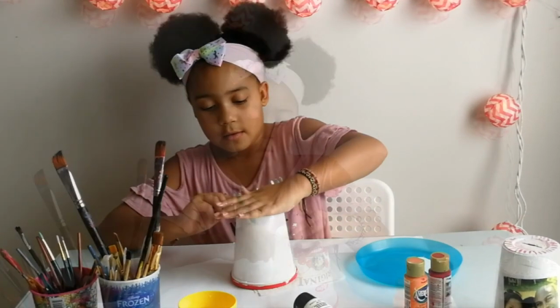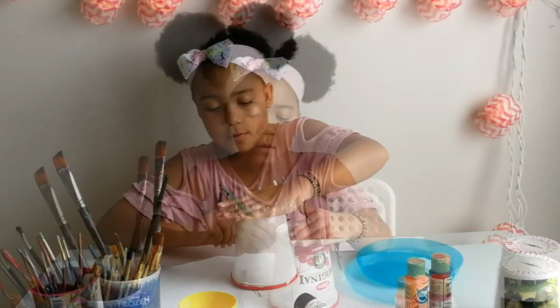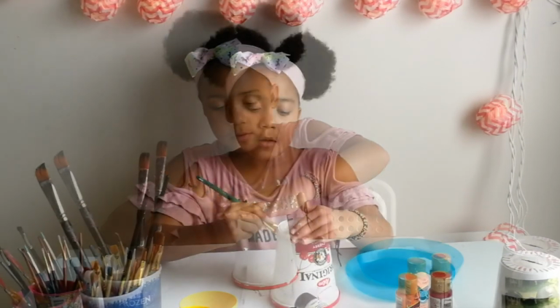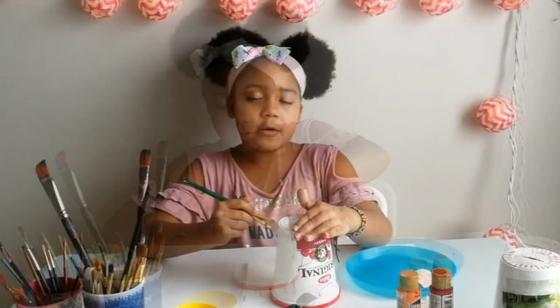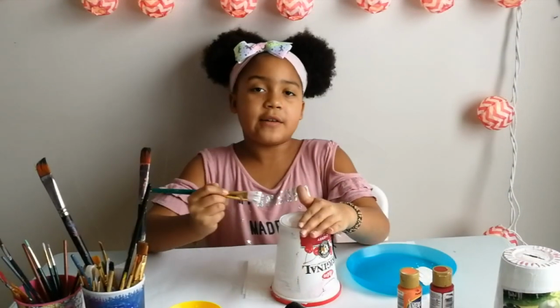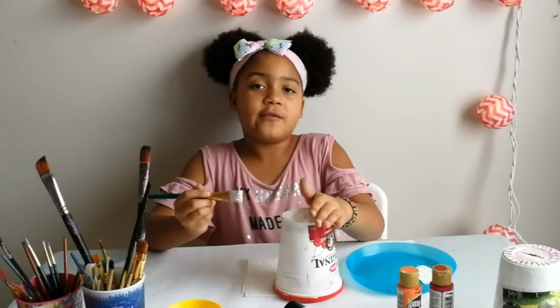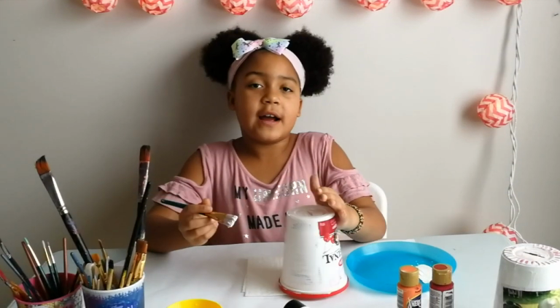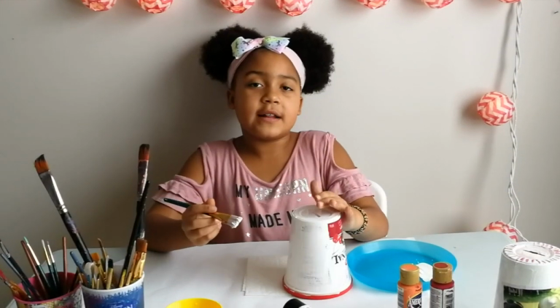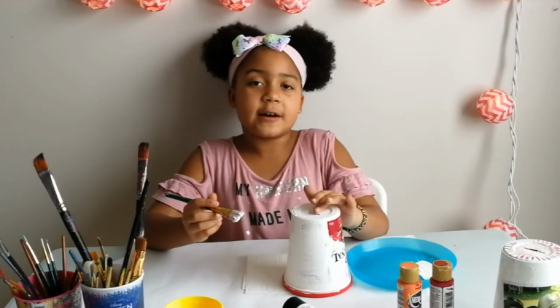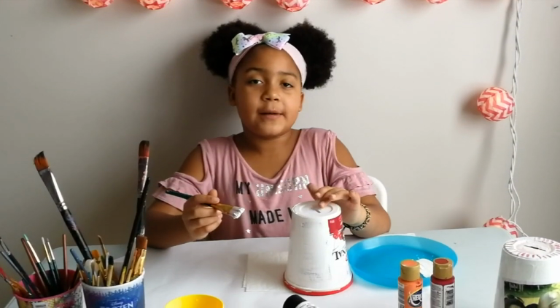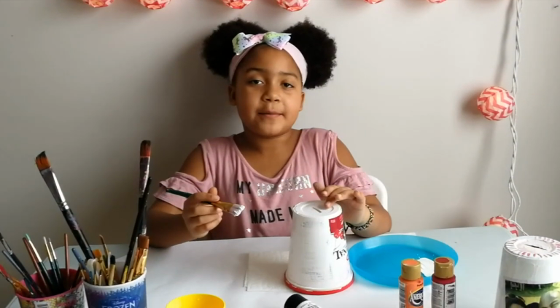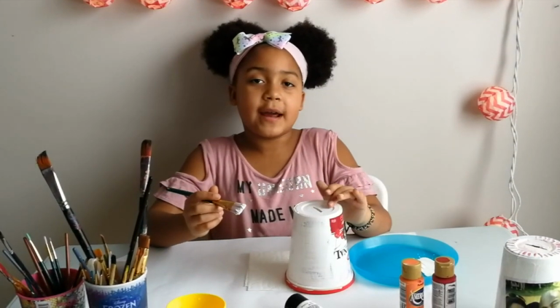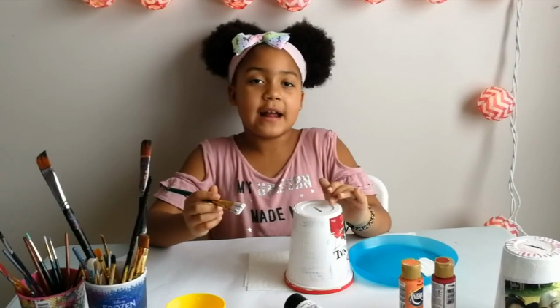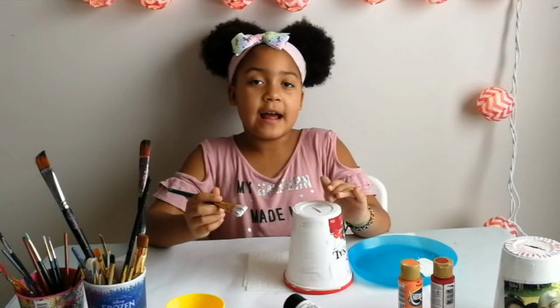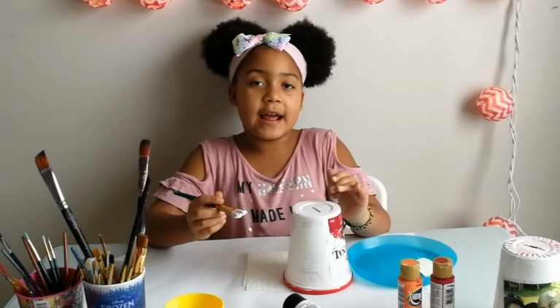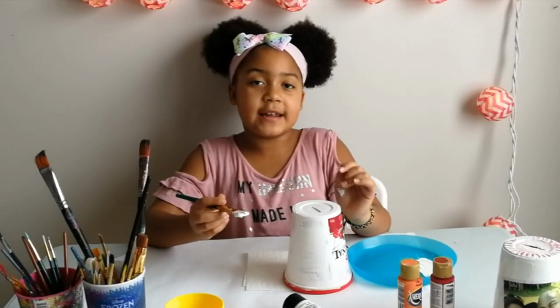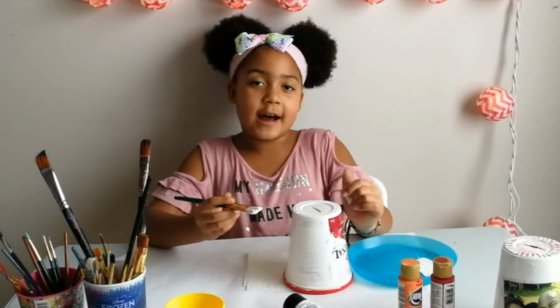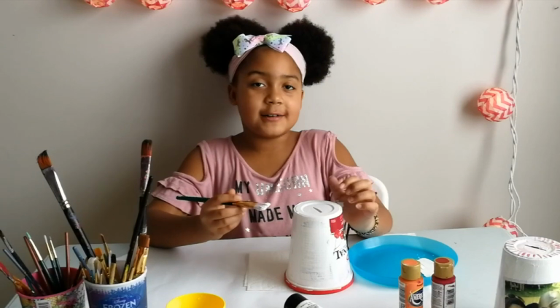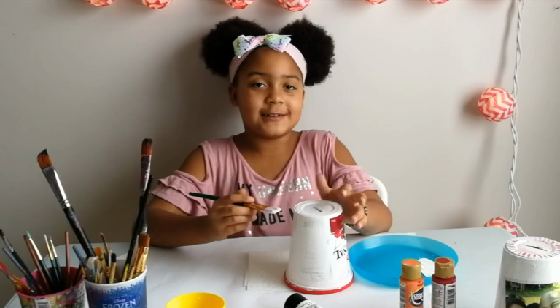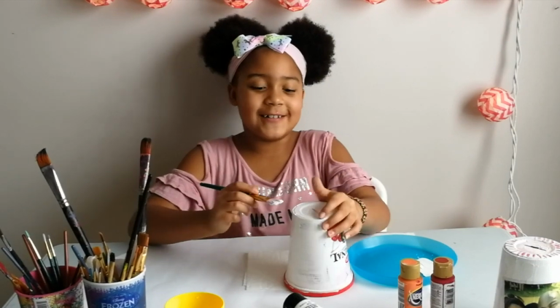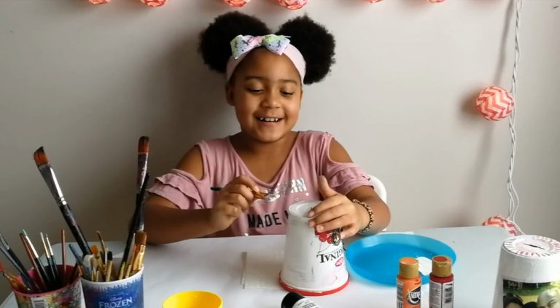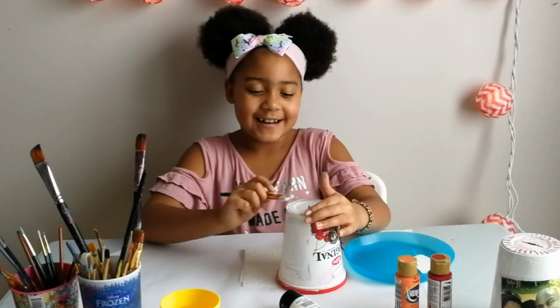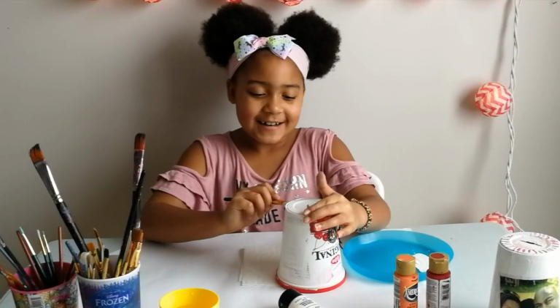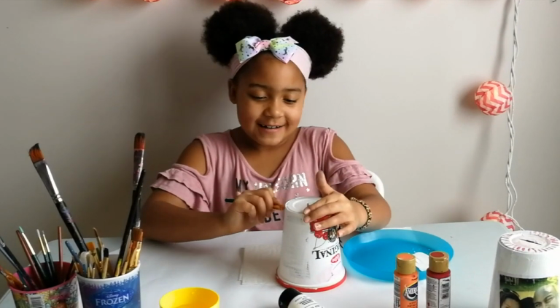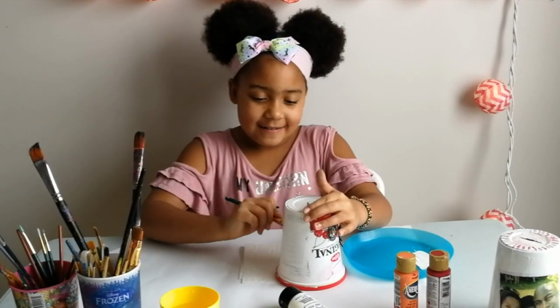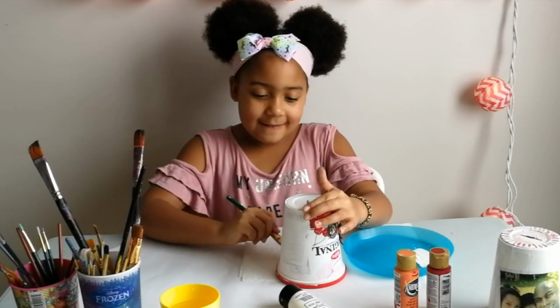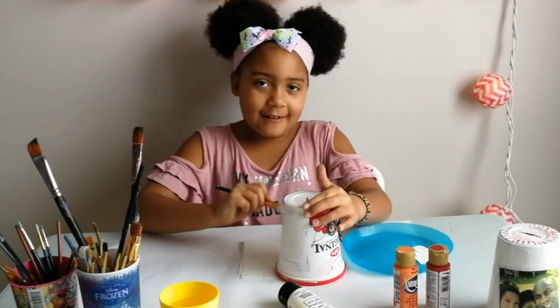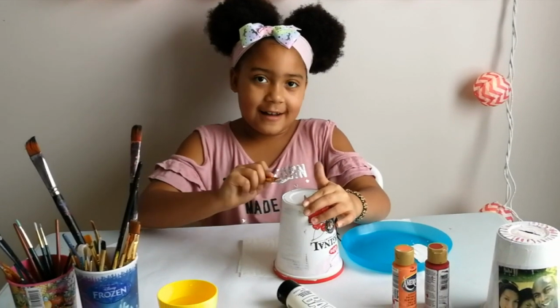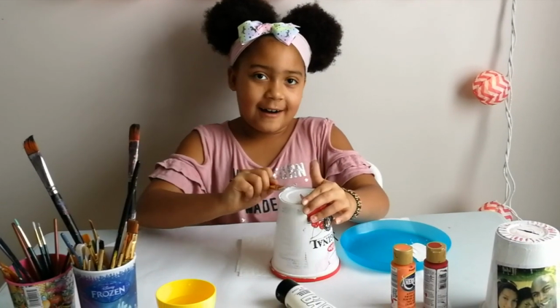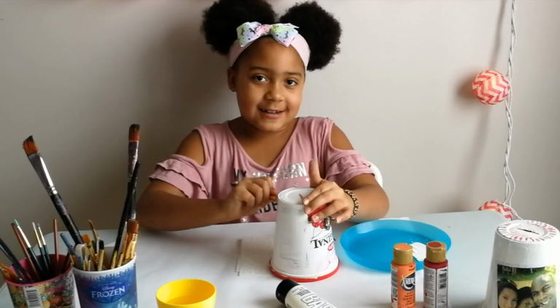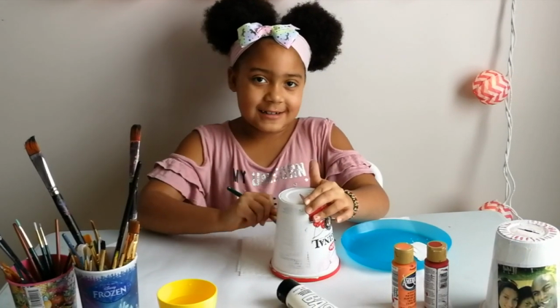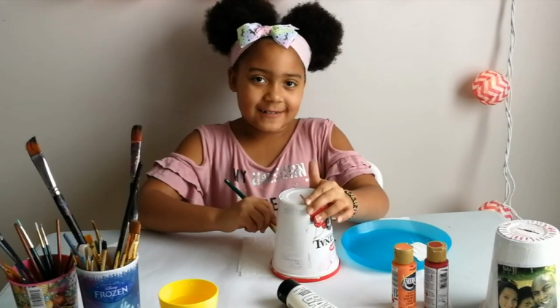You can find the acrylic paint at any dollar store or the art store.